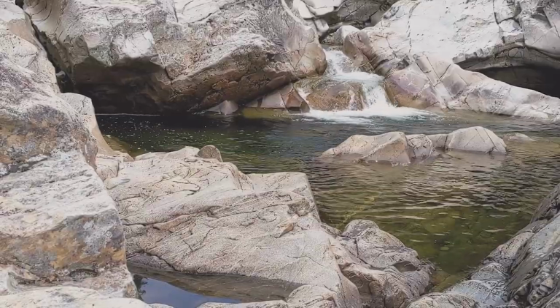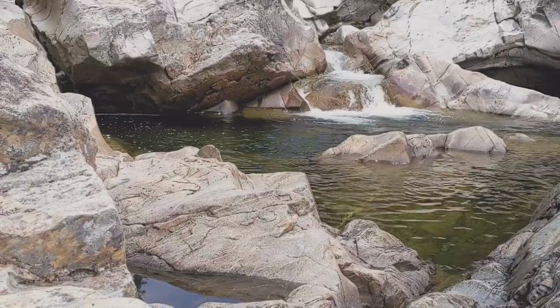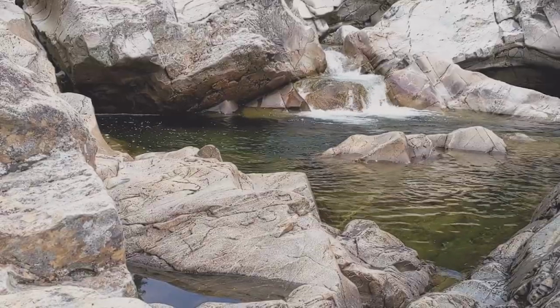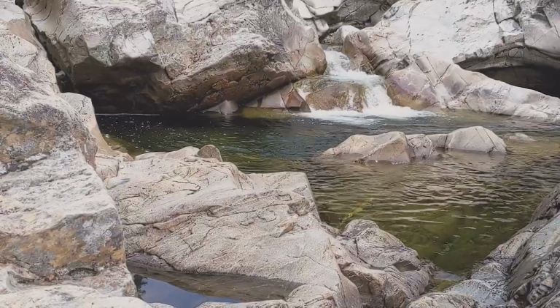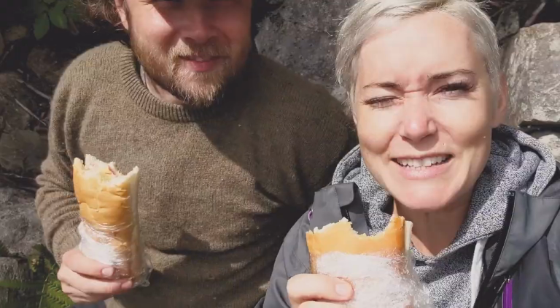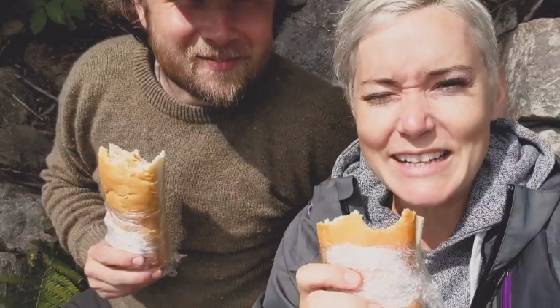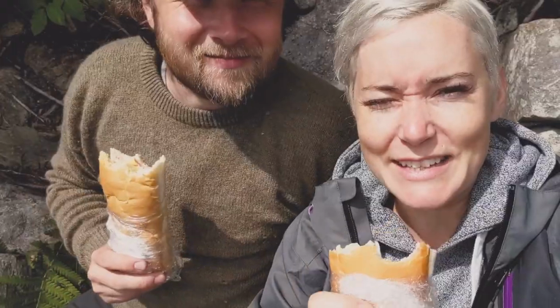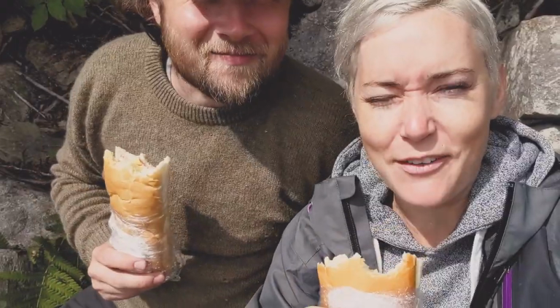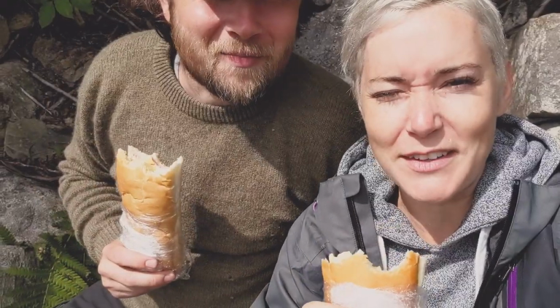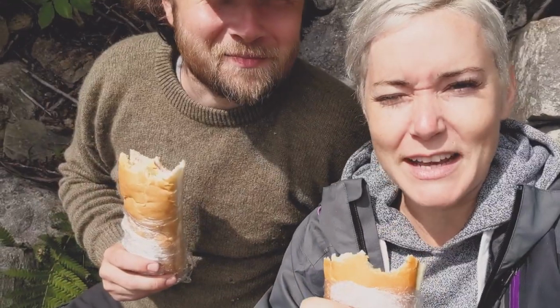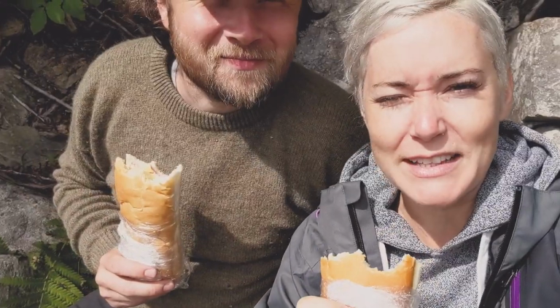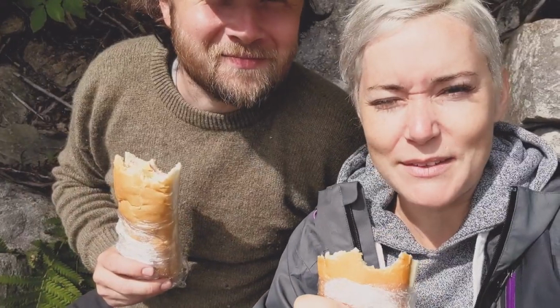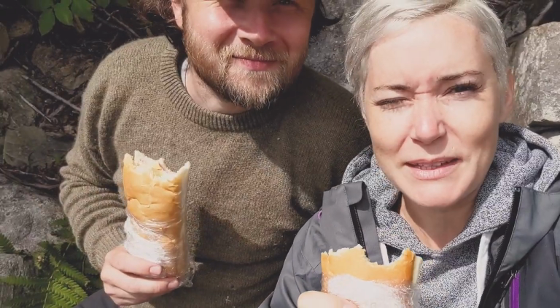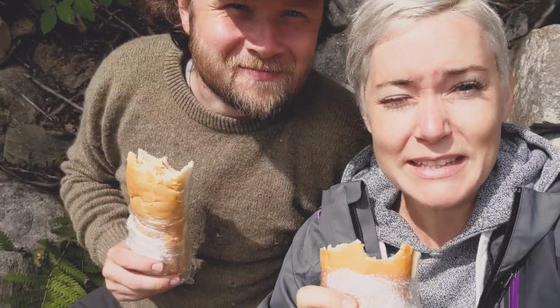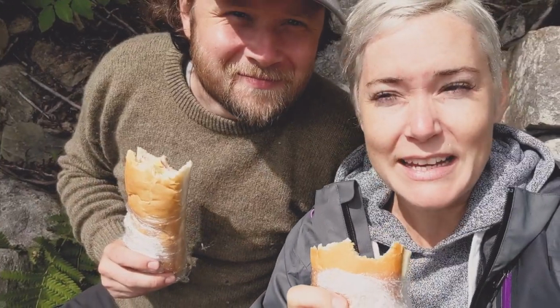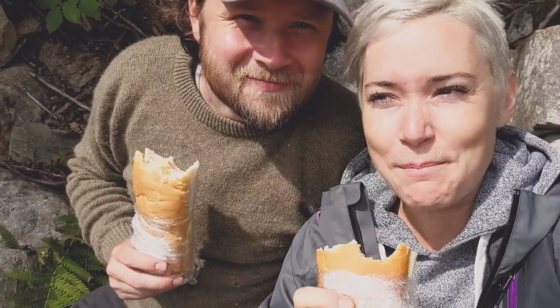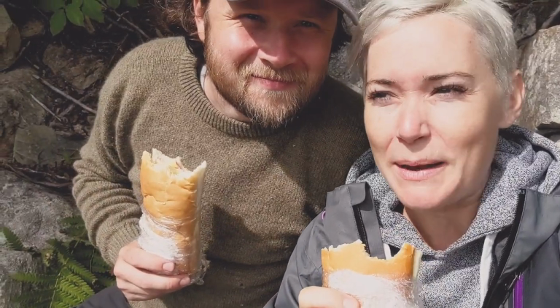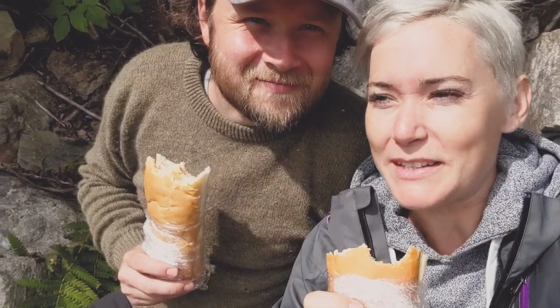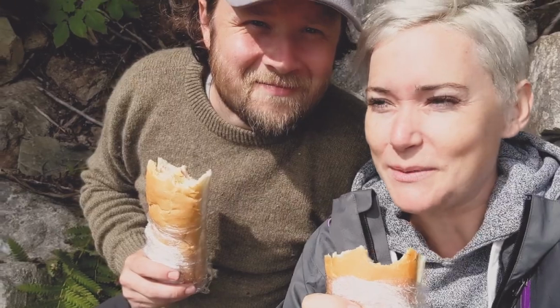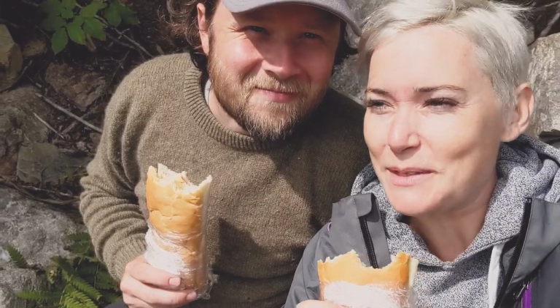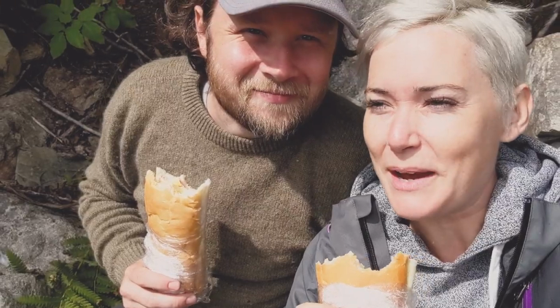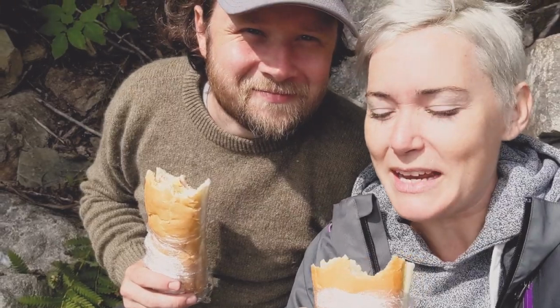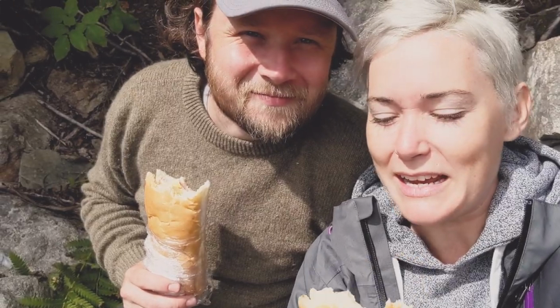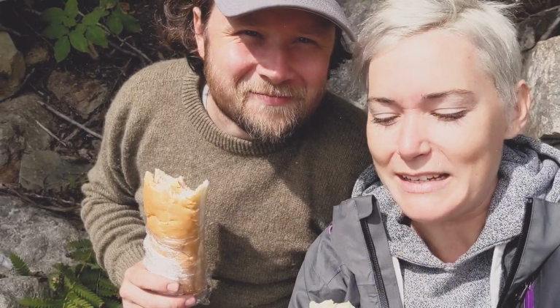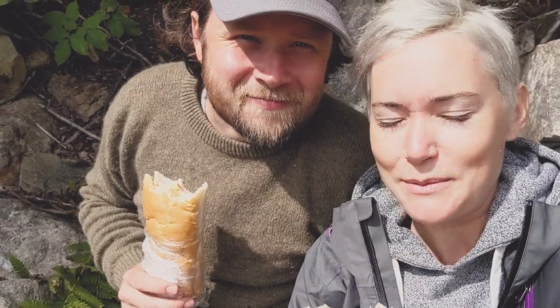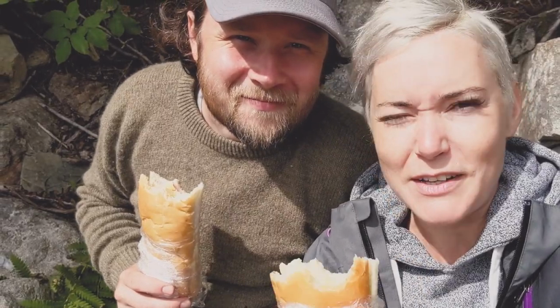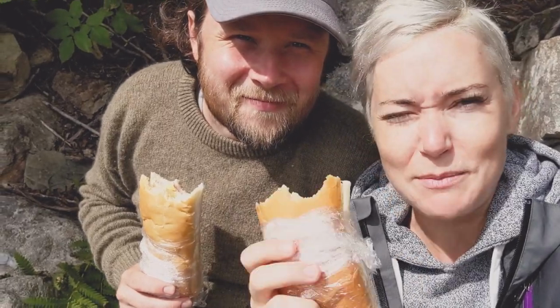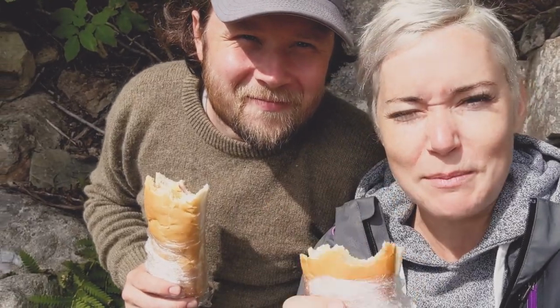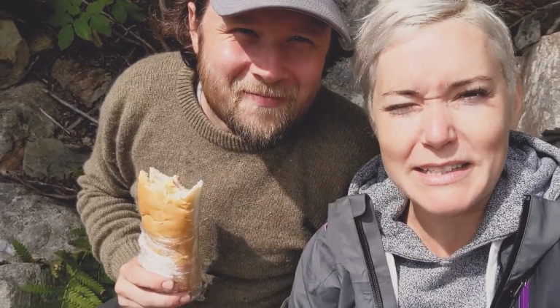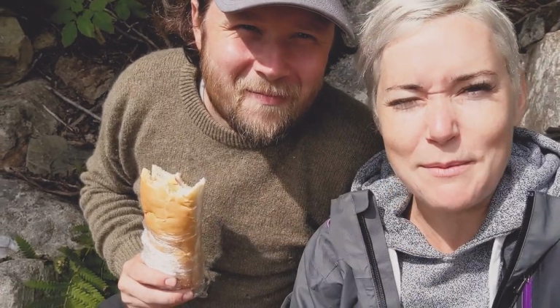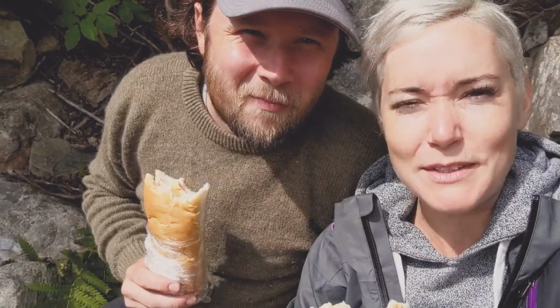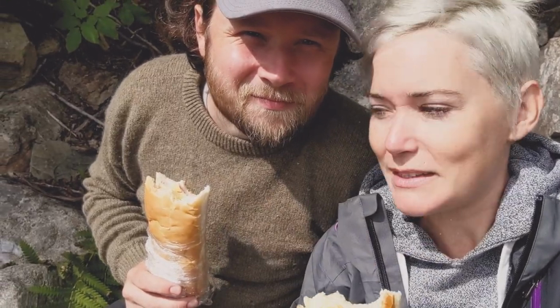We just hiked into the falls and it's really sunny but also really rainy, and we've got some really big sandwiches.